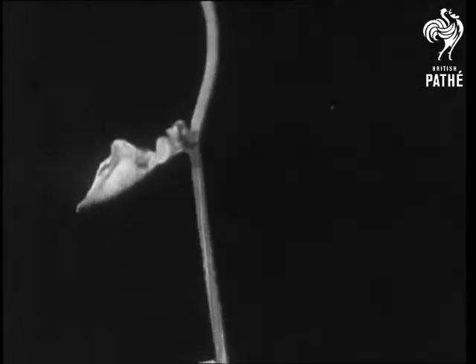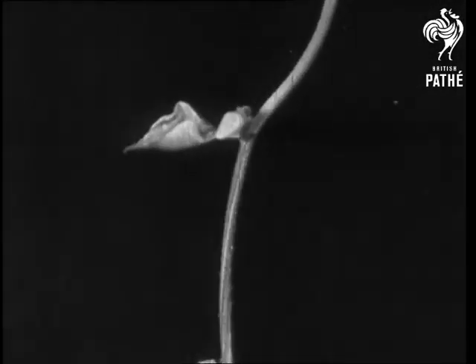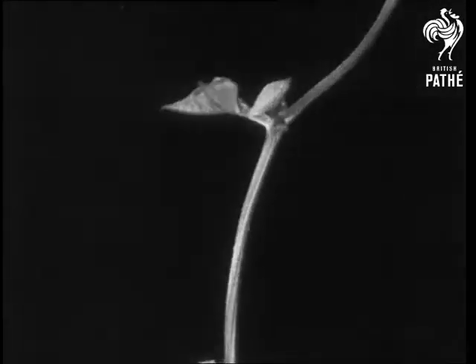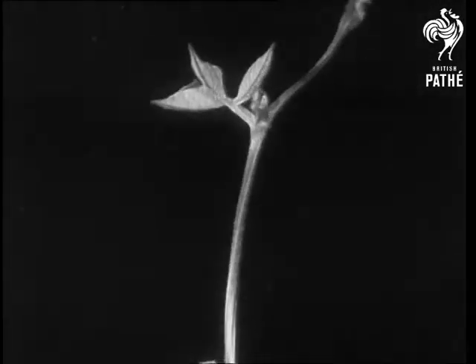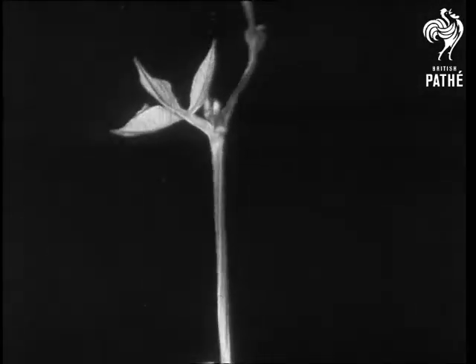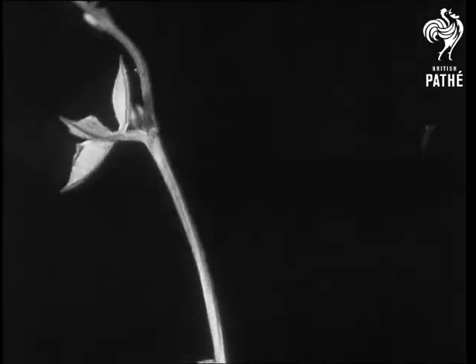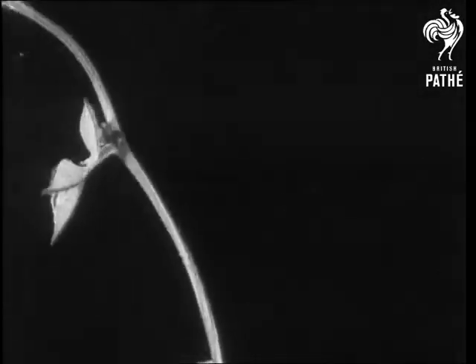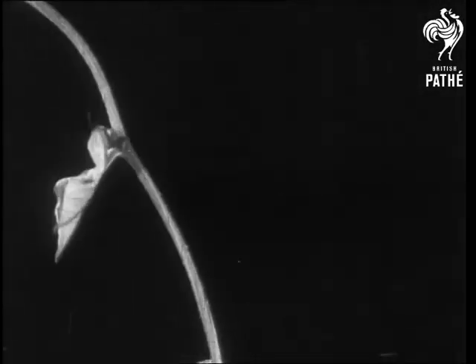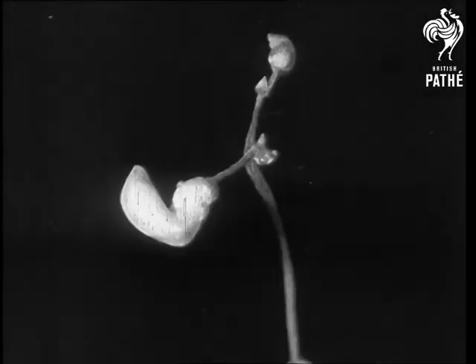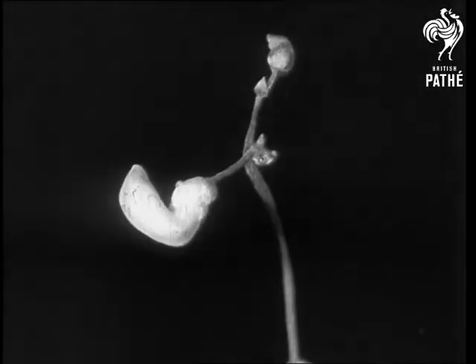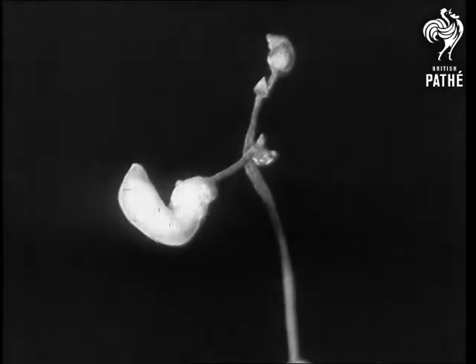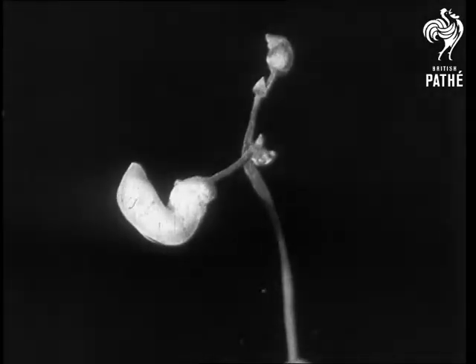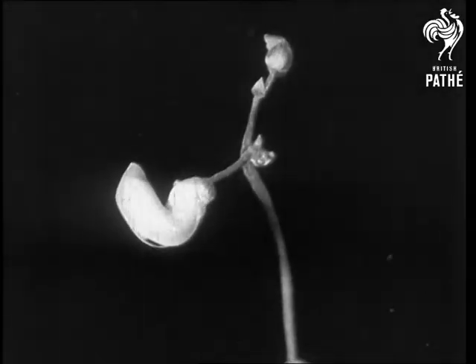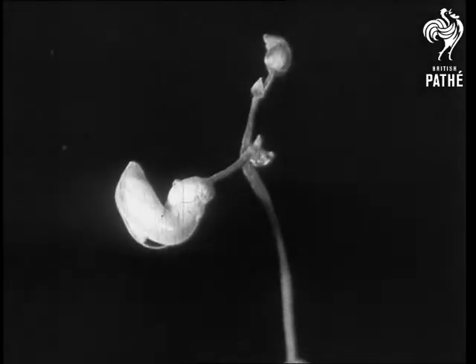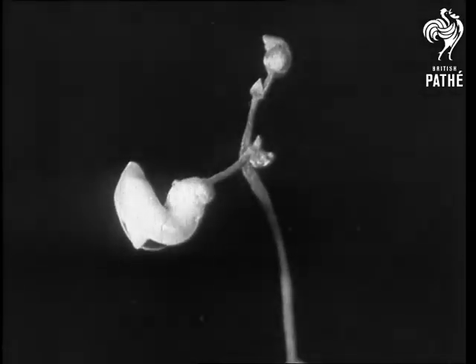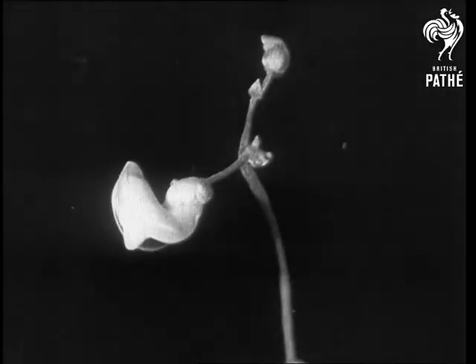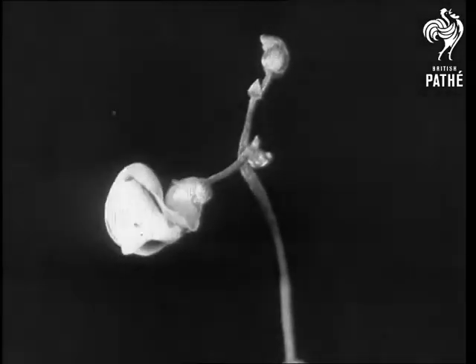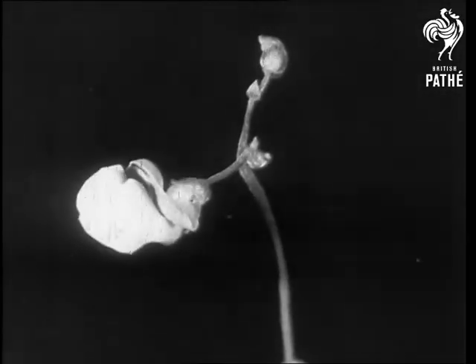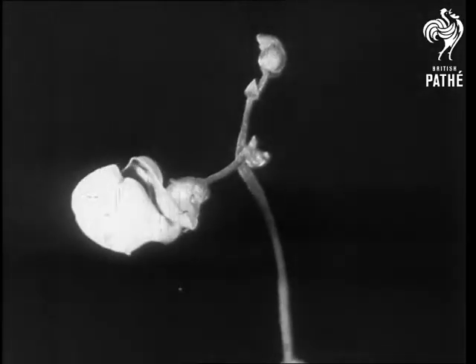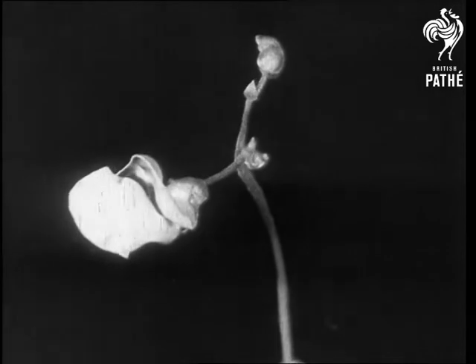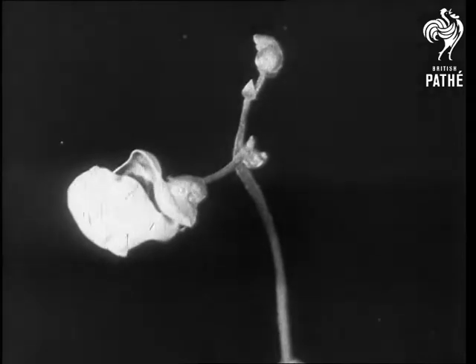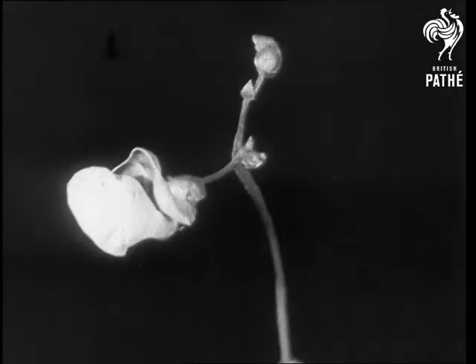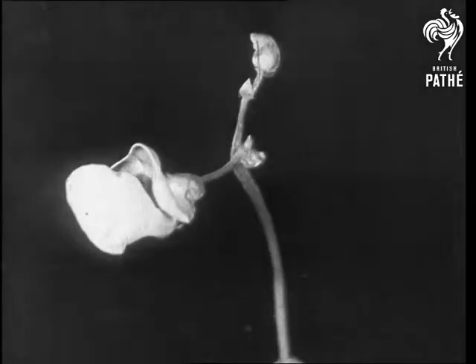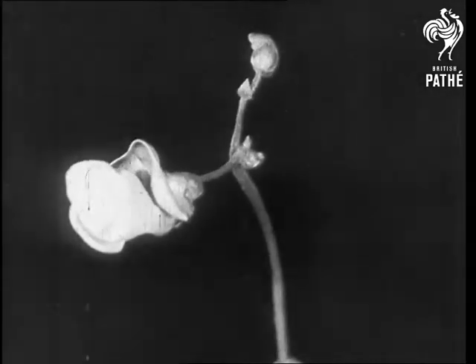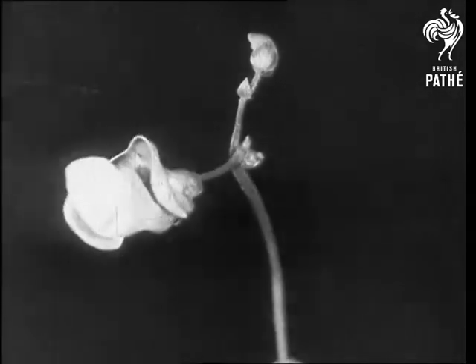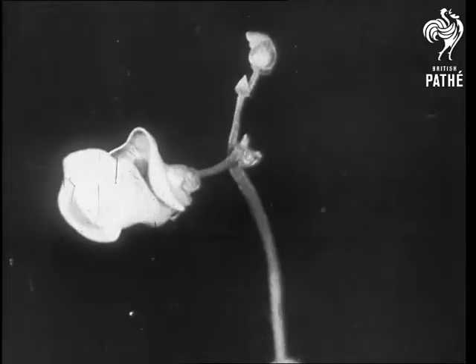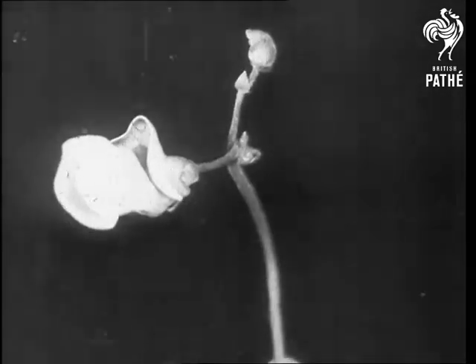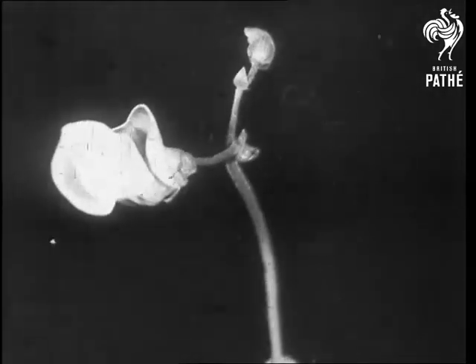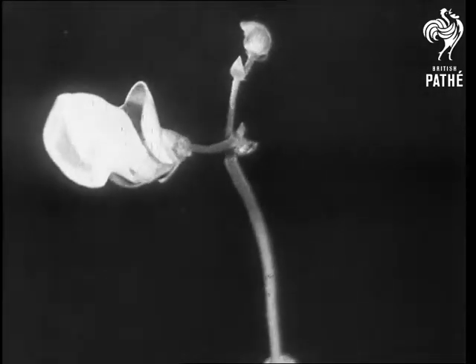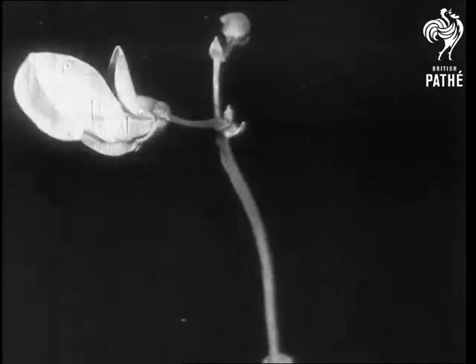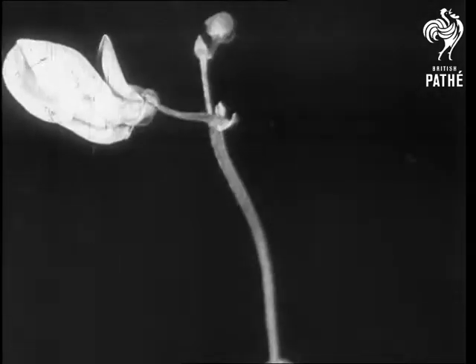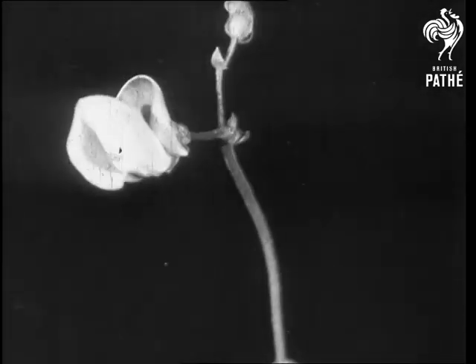For now, it is summer, and the time for the opening of the flower has come again.